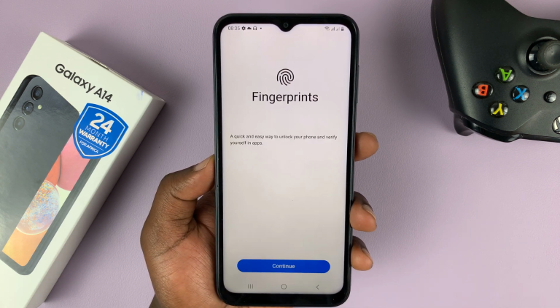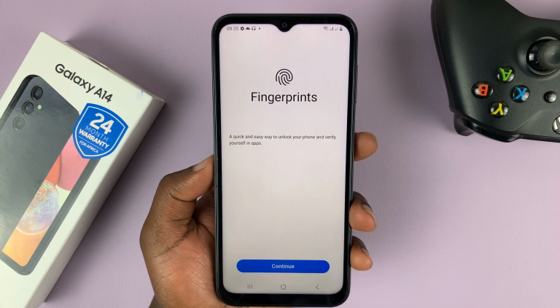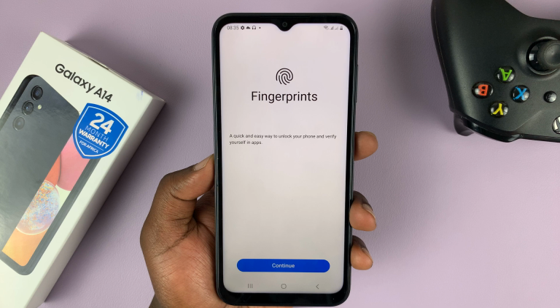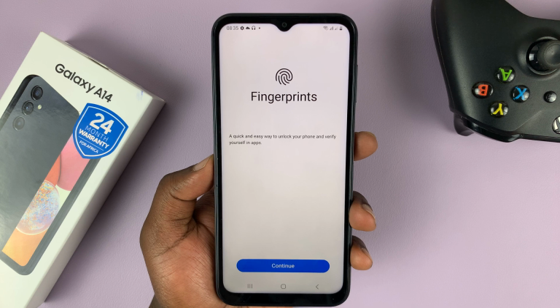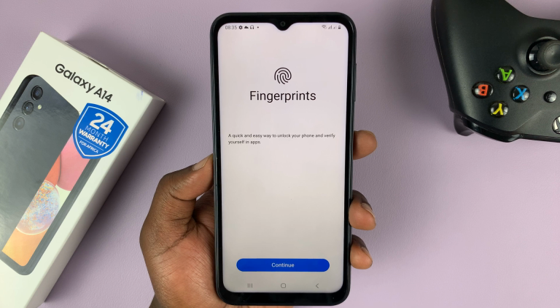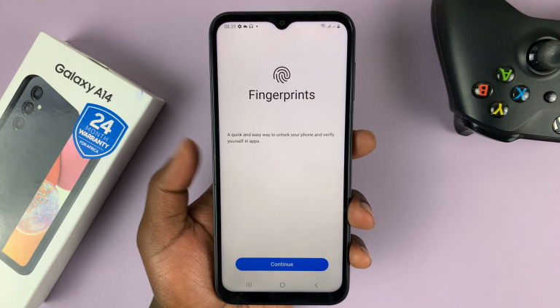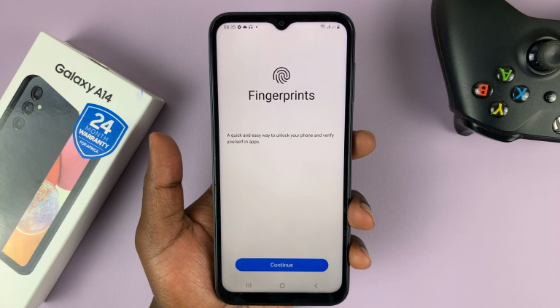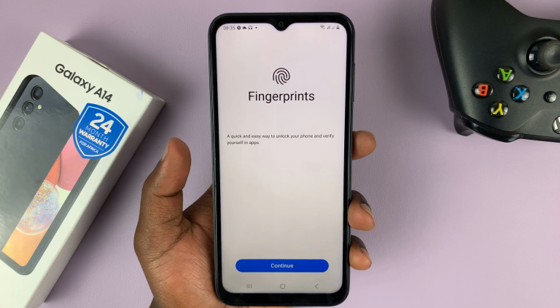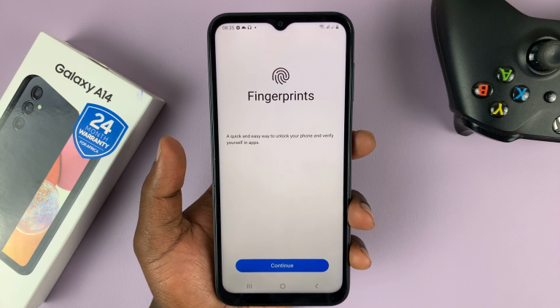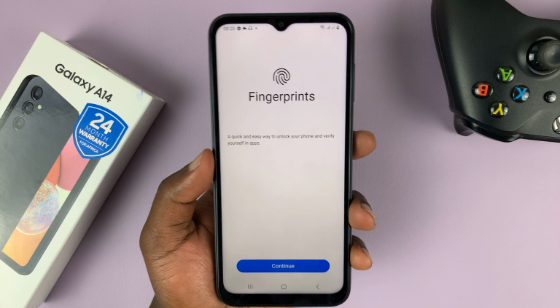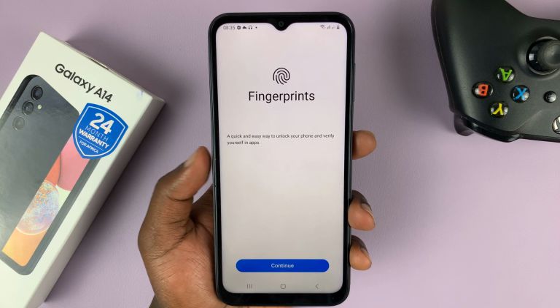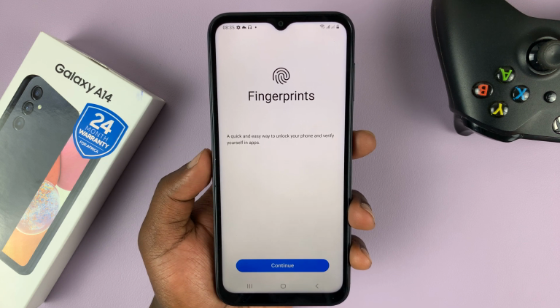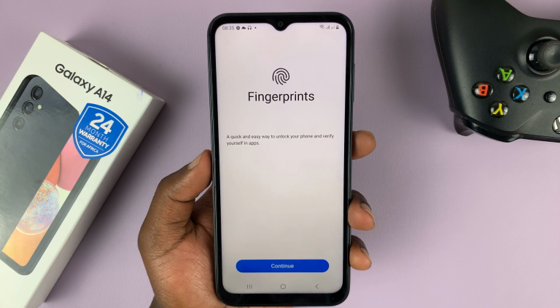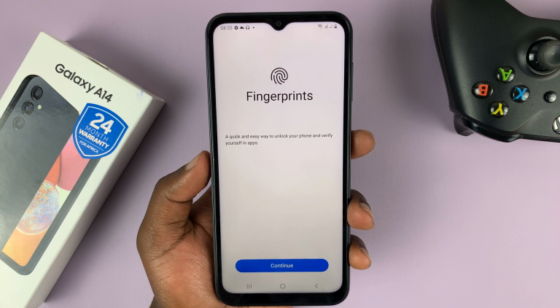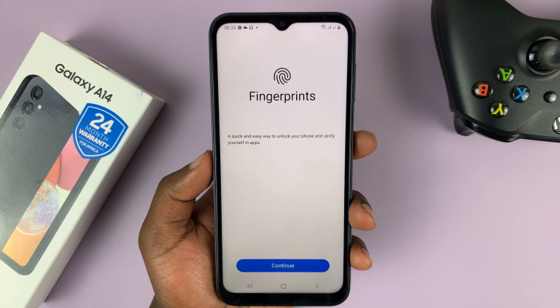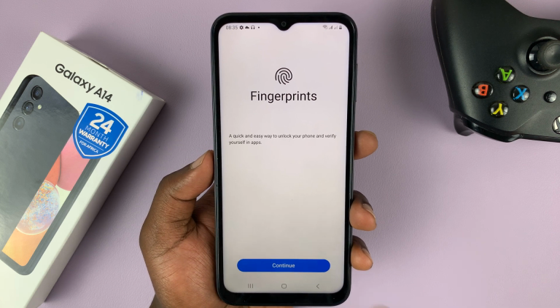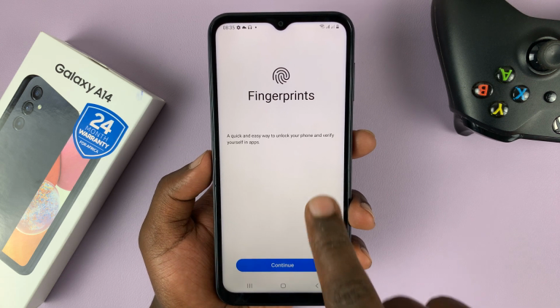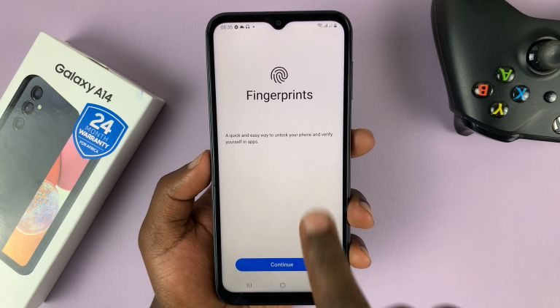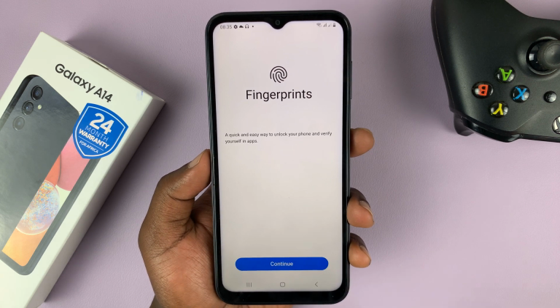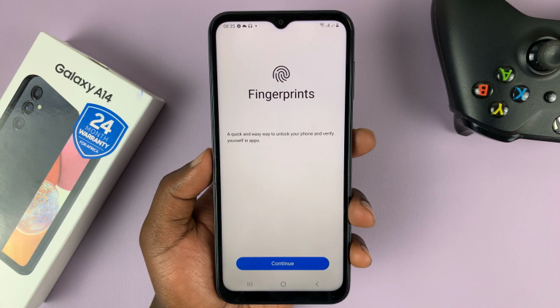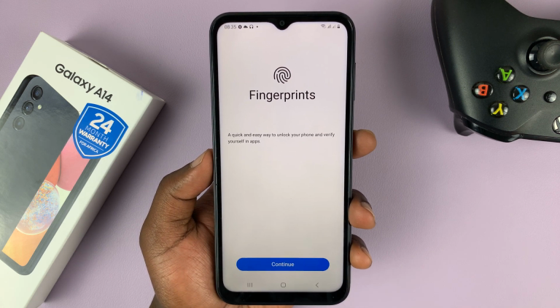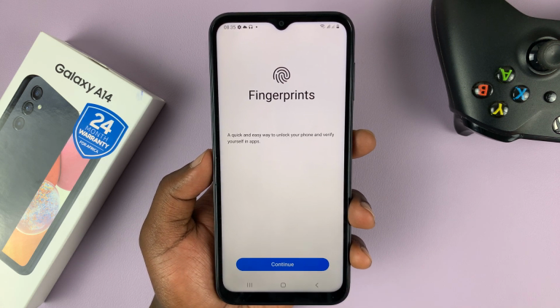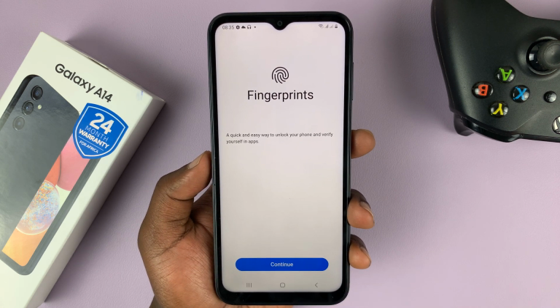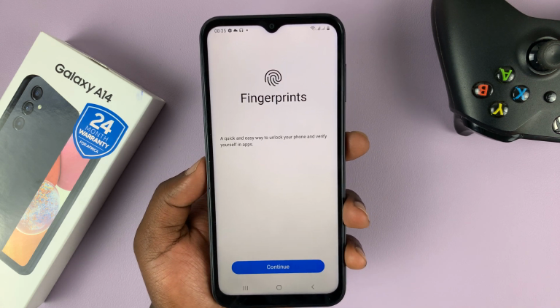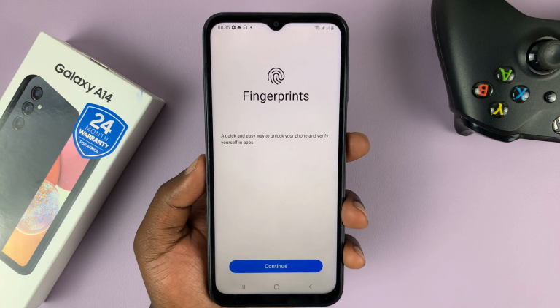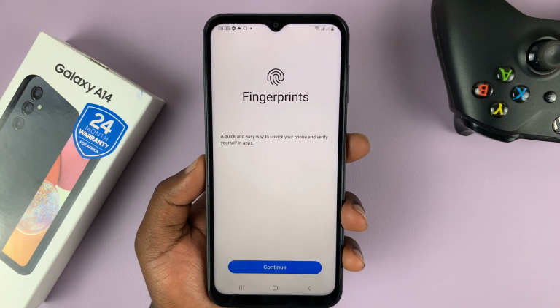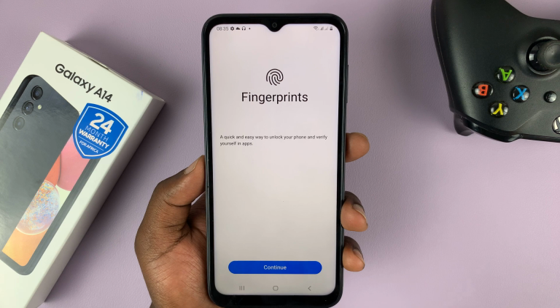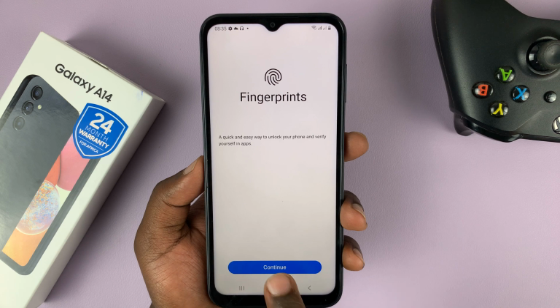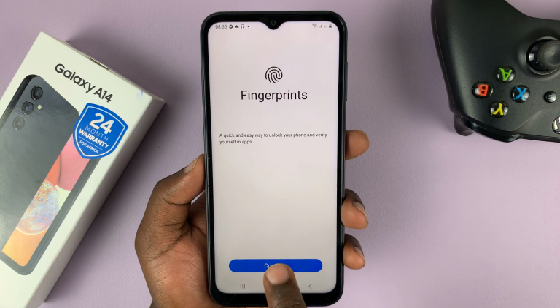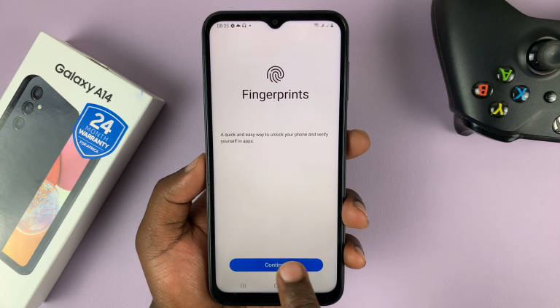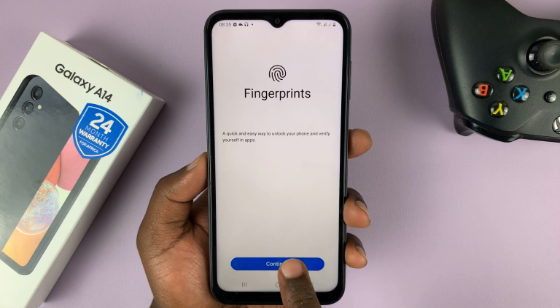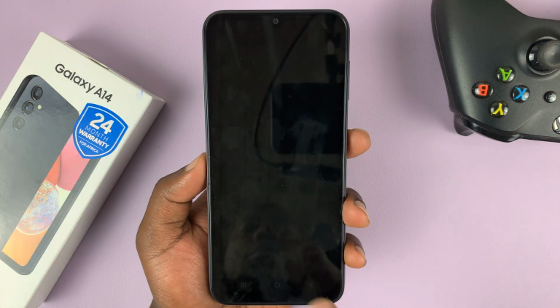And then once you've set that up, you're going to be presented with this page. So to add a fingerprint, tap on Continue.